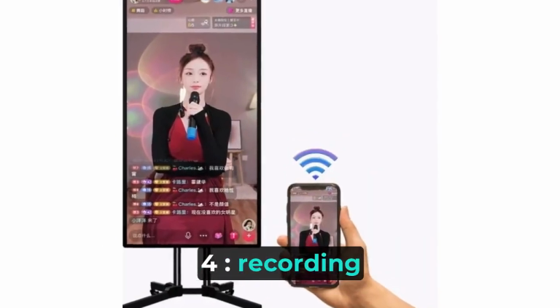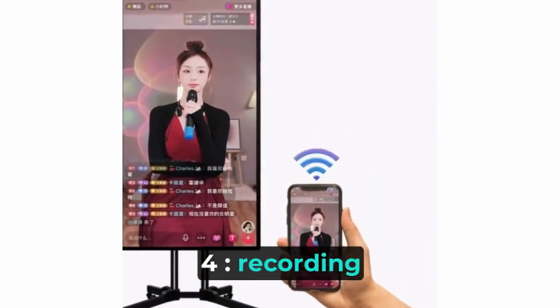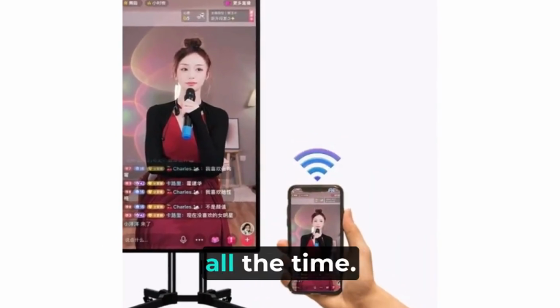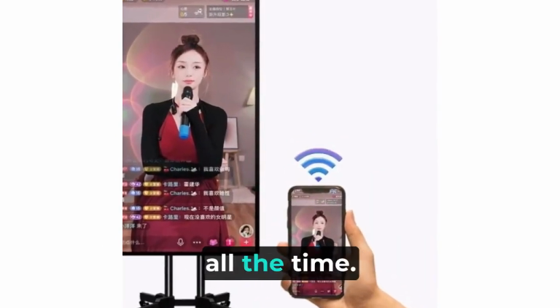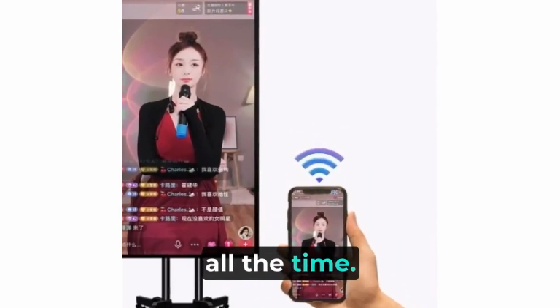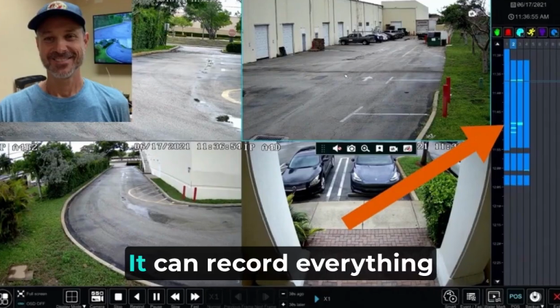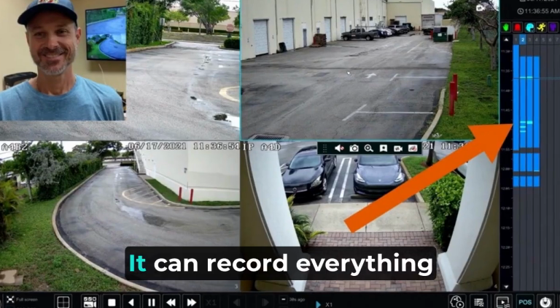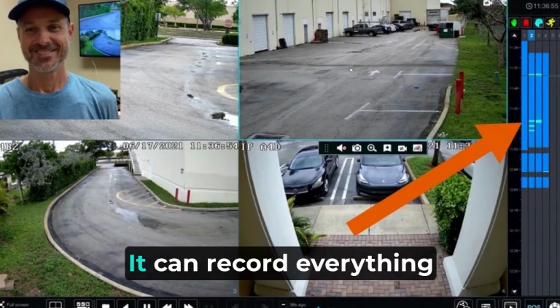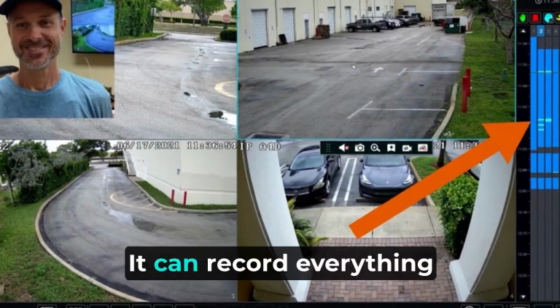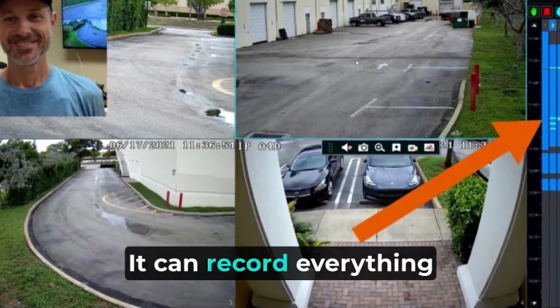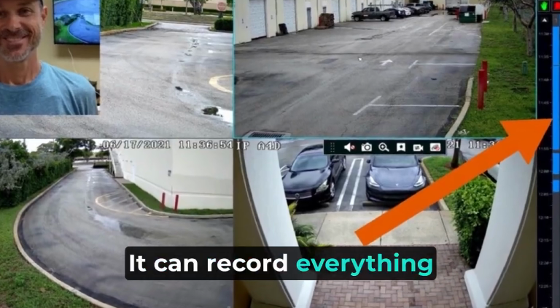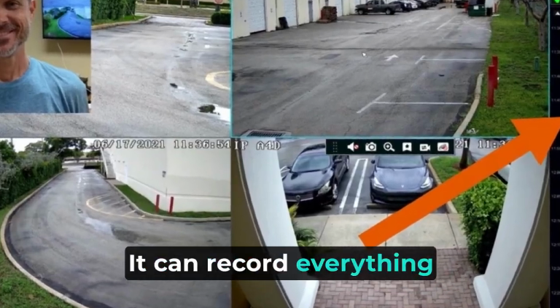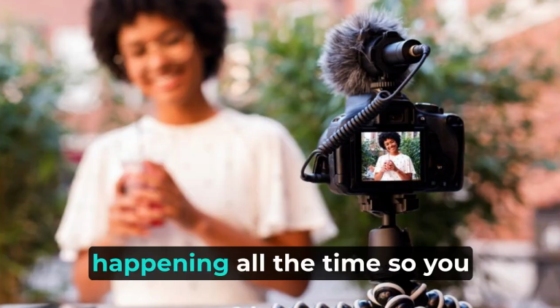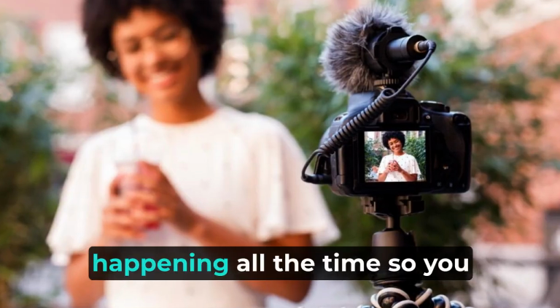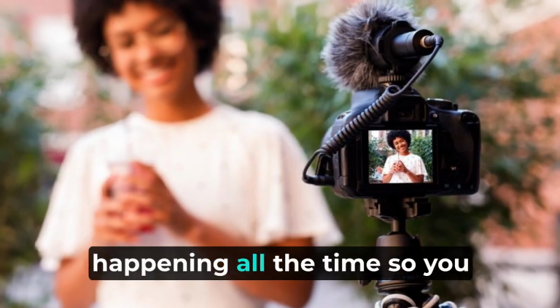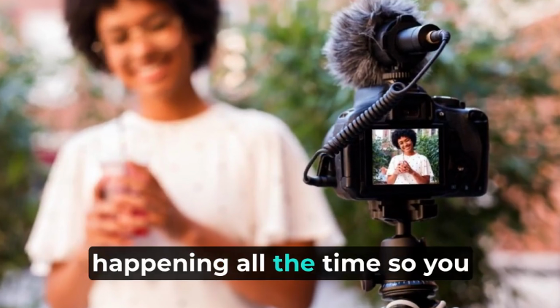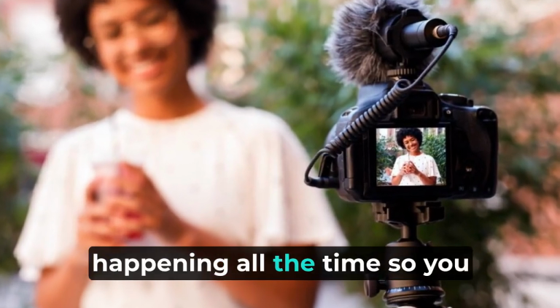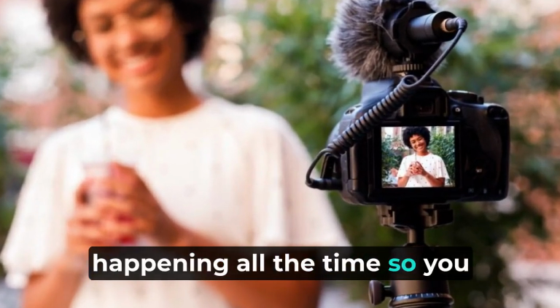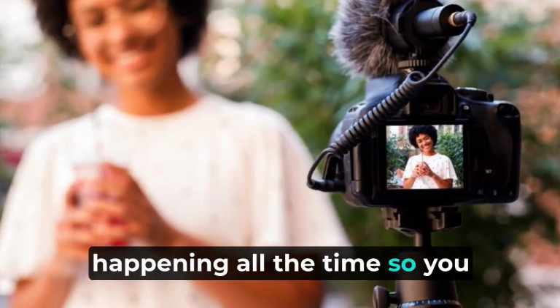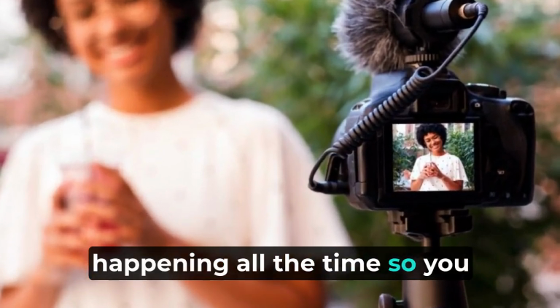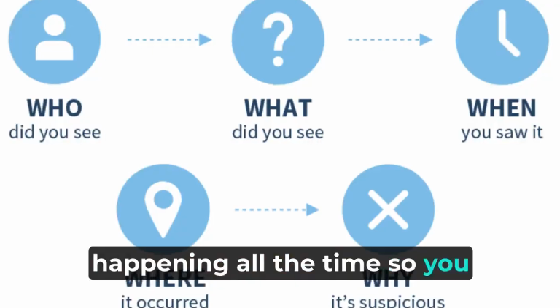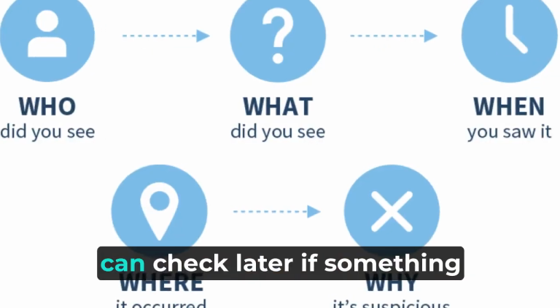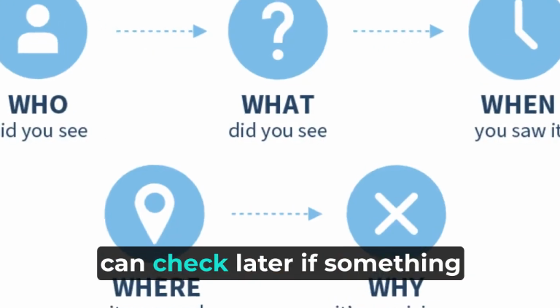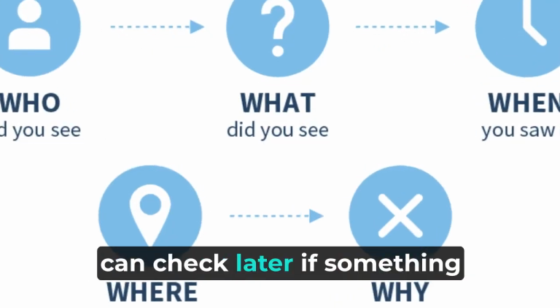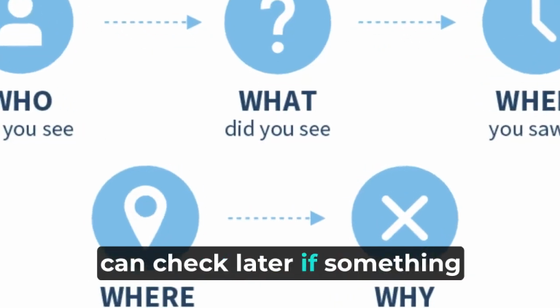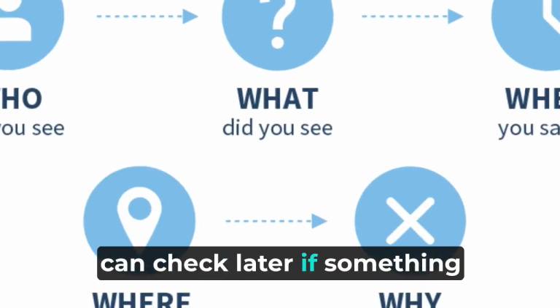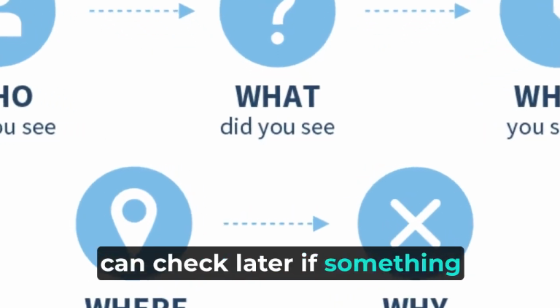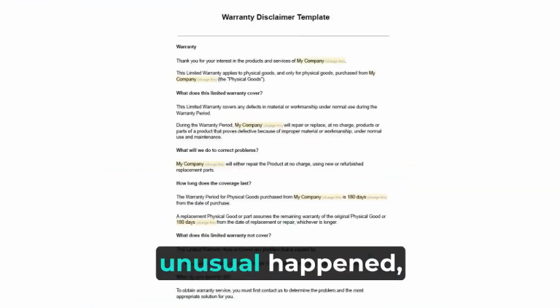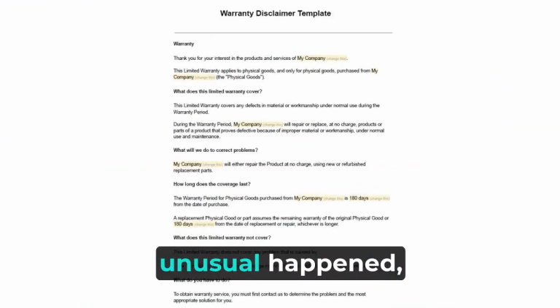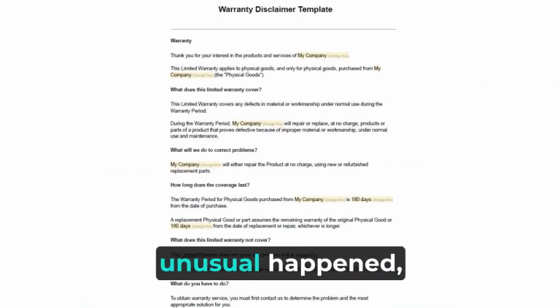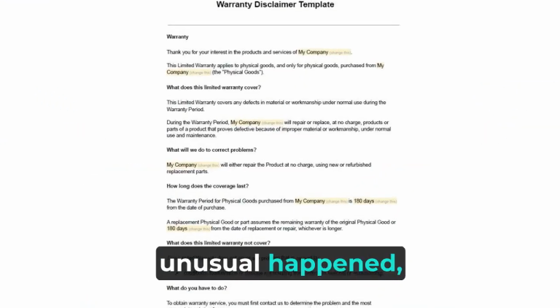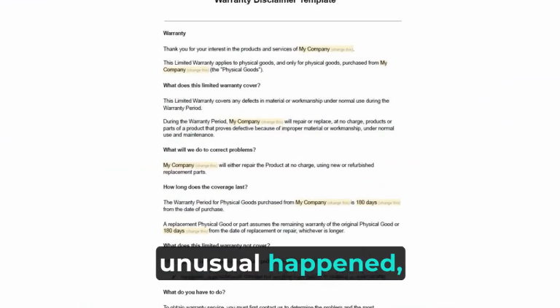Recording all the time. It can record everything happening continuously, so you can check later if something unusual happened.